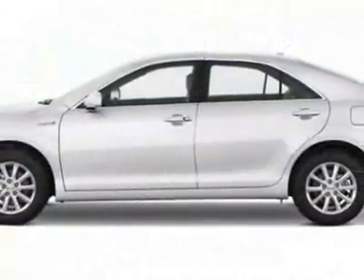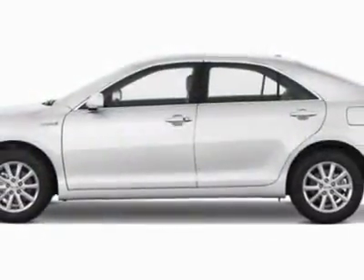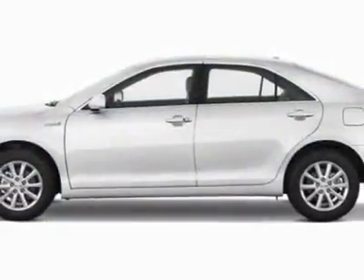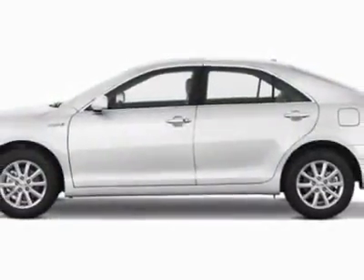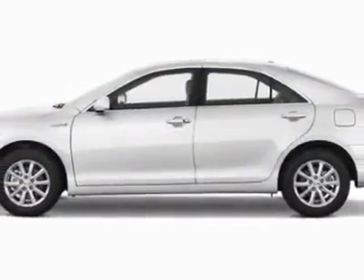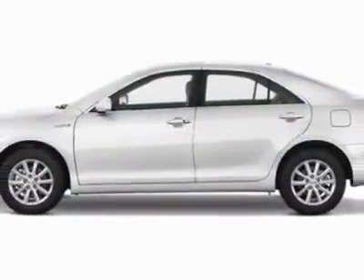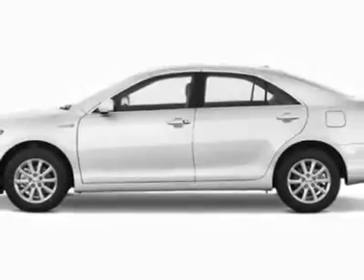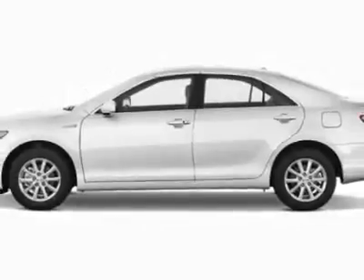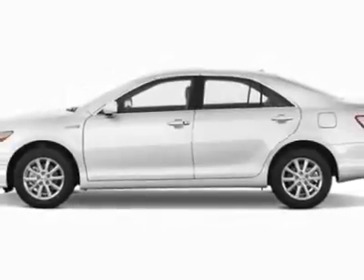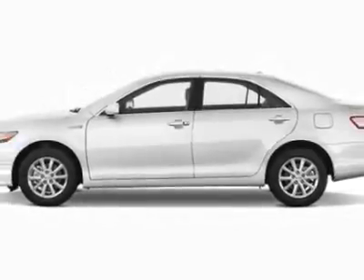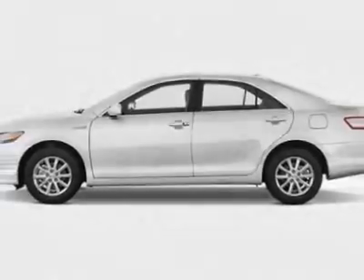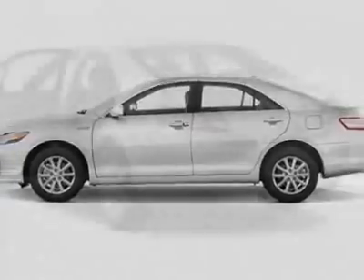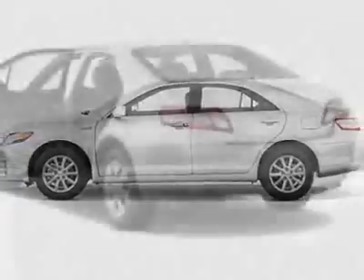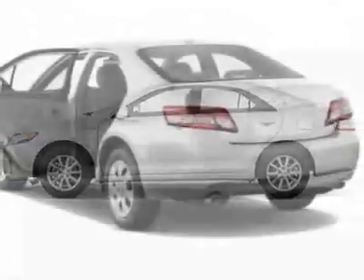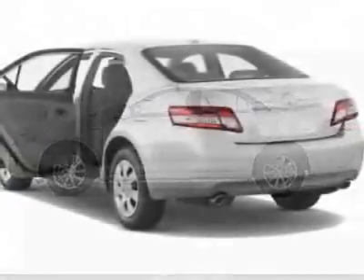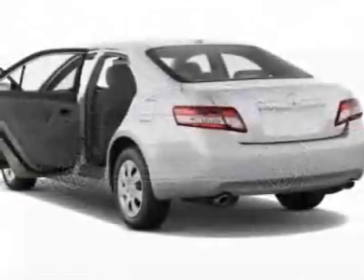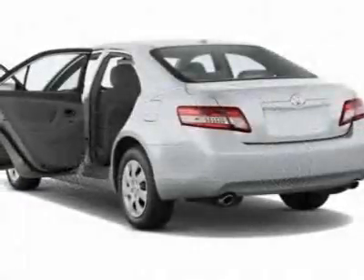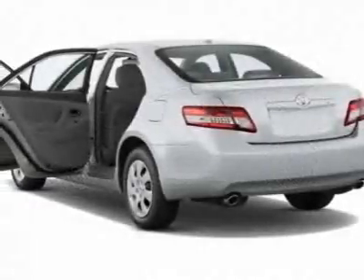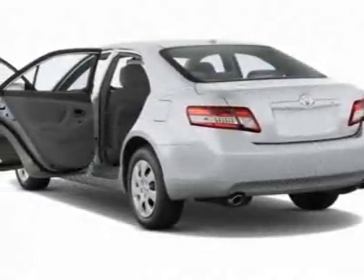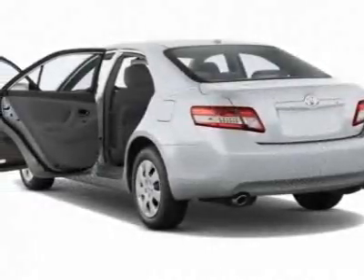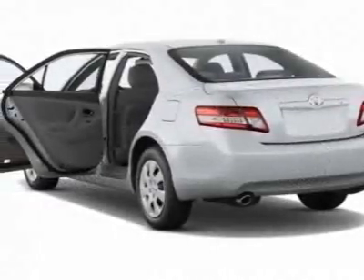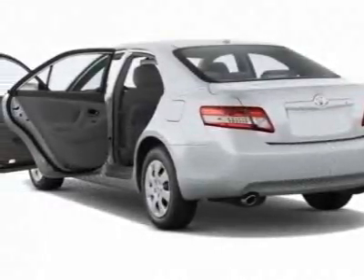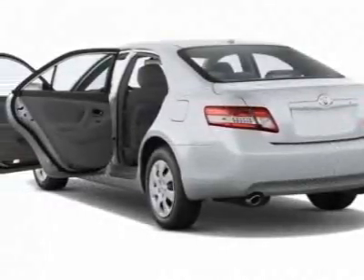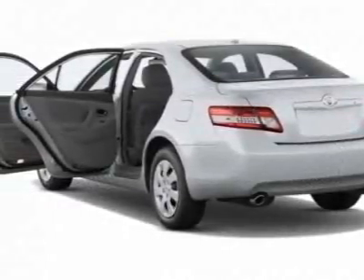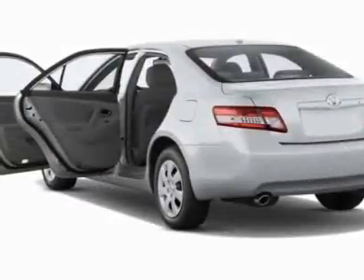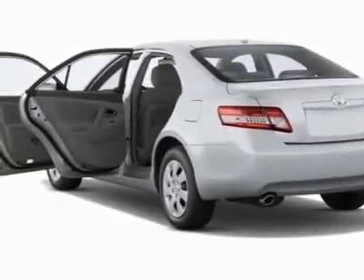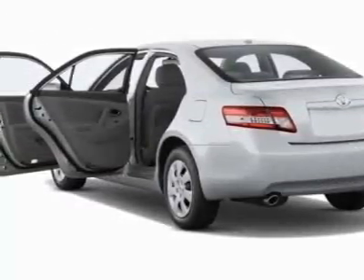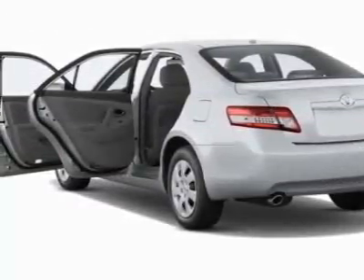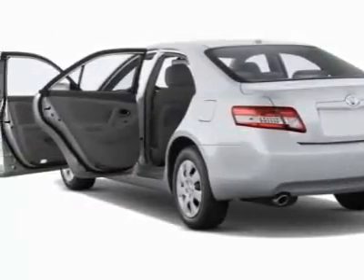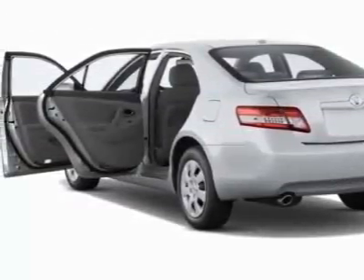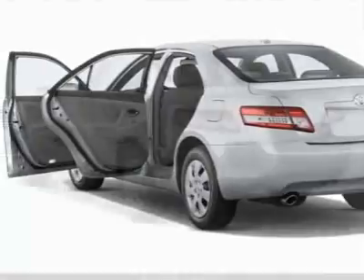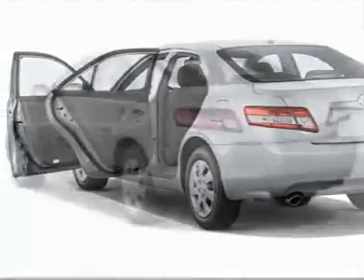This Camry Hybrid boasts a 2.4-liter in-line-four engine and has a CVT transmission.